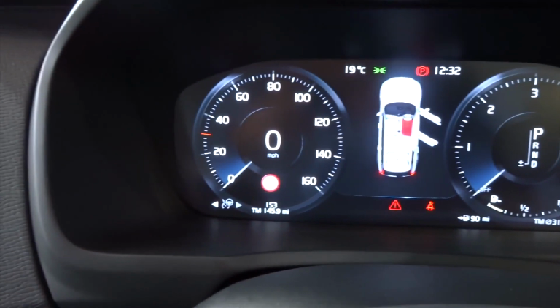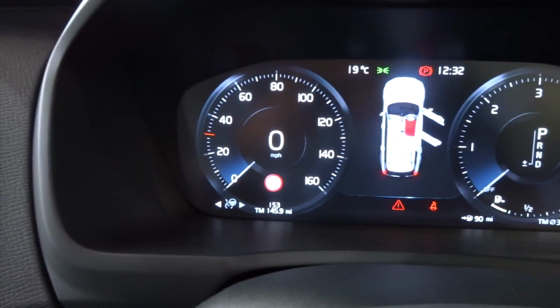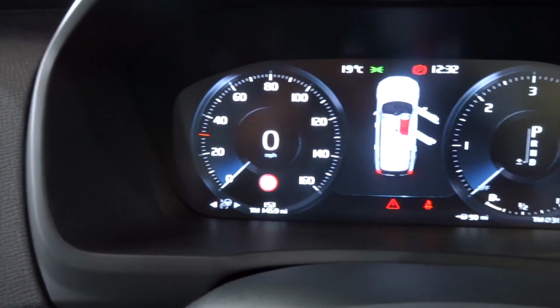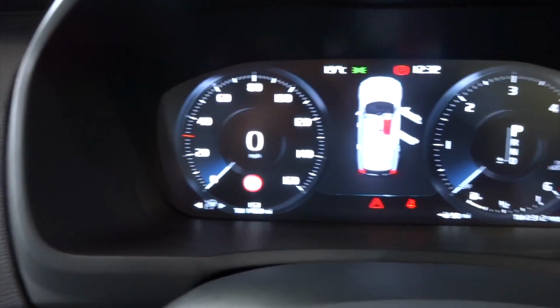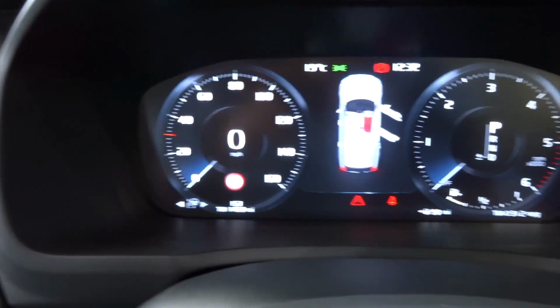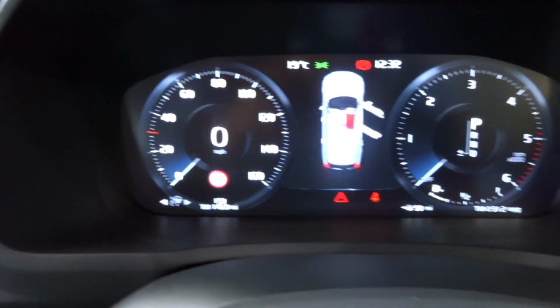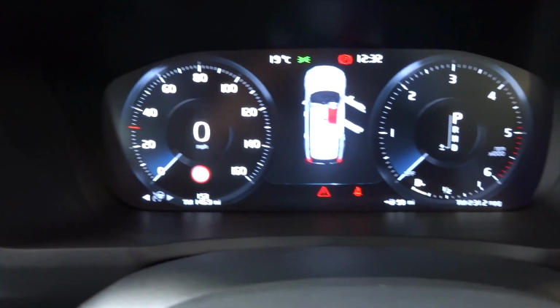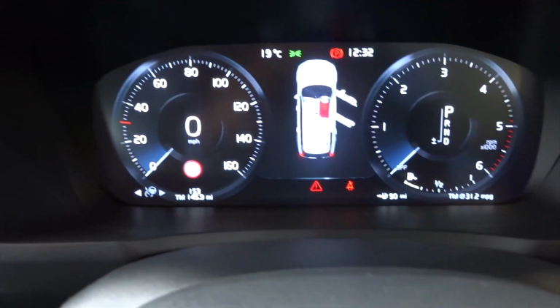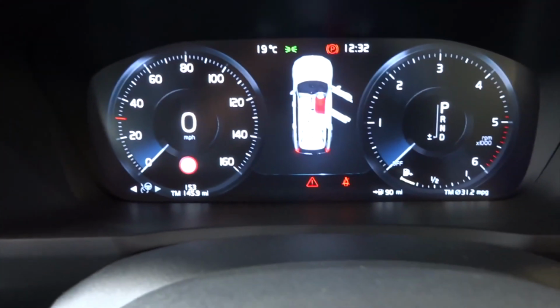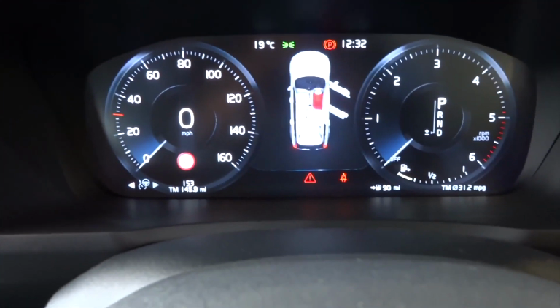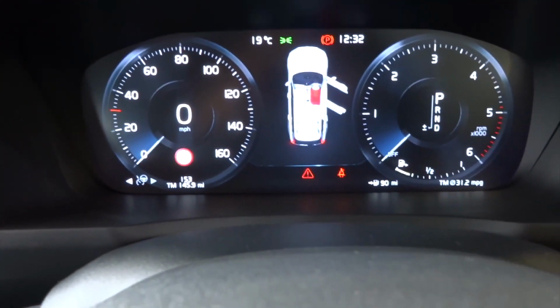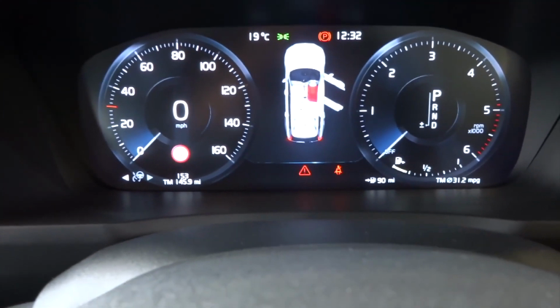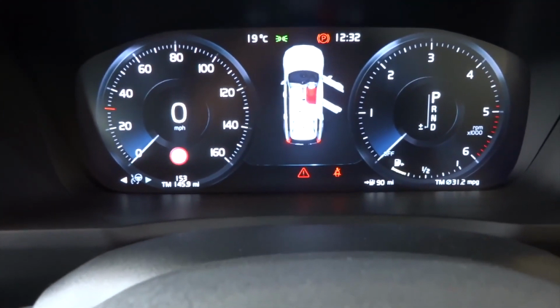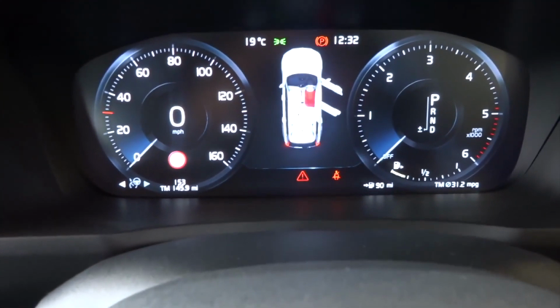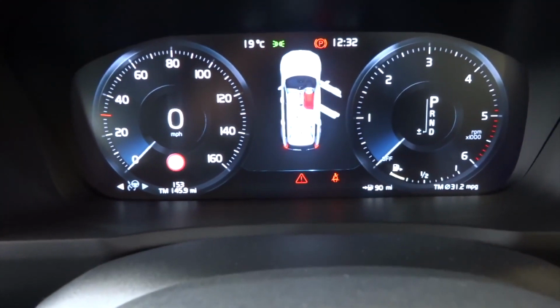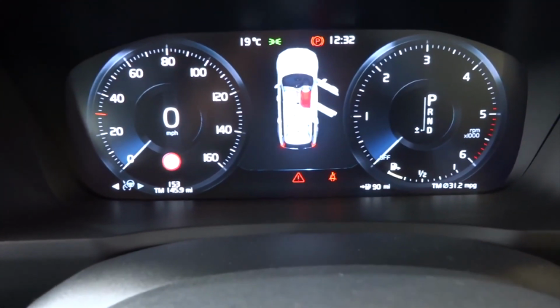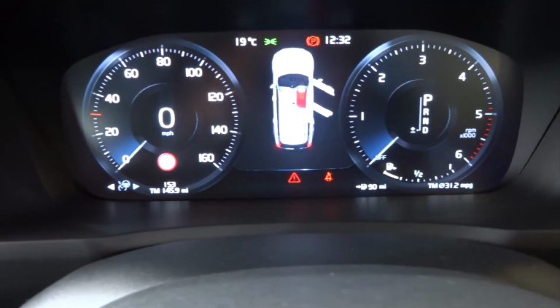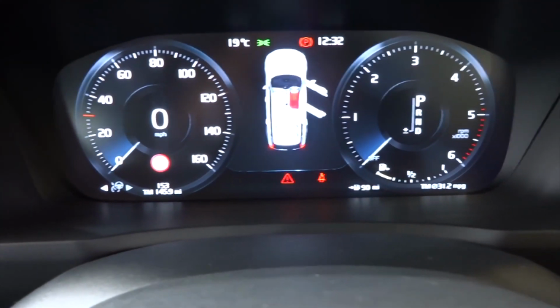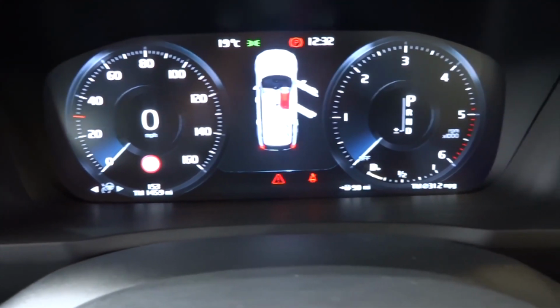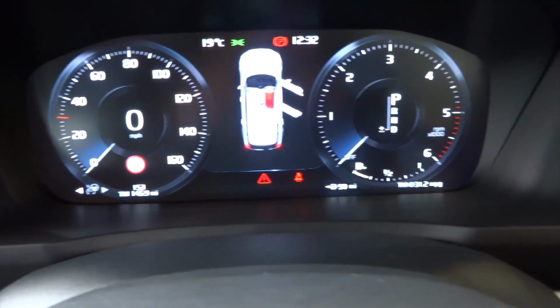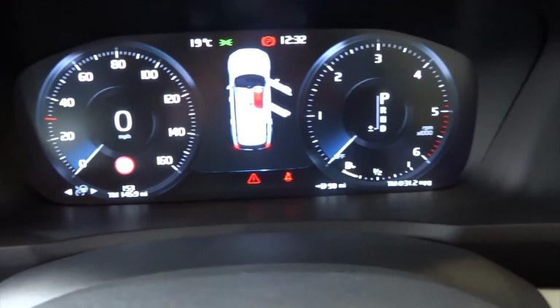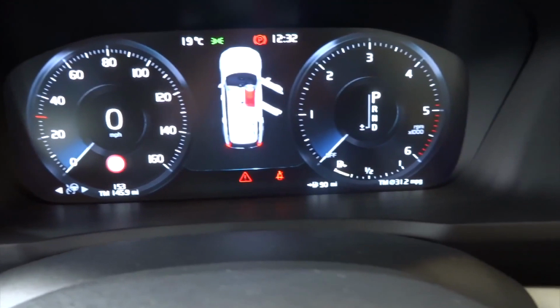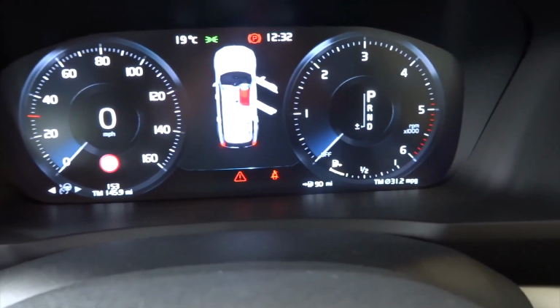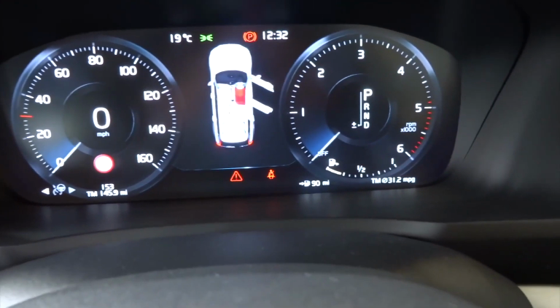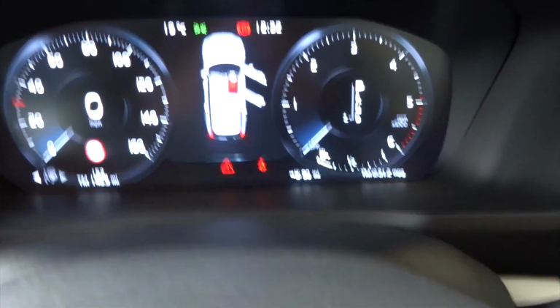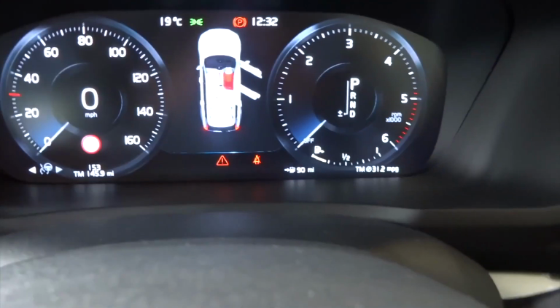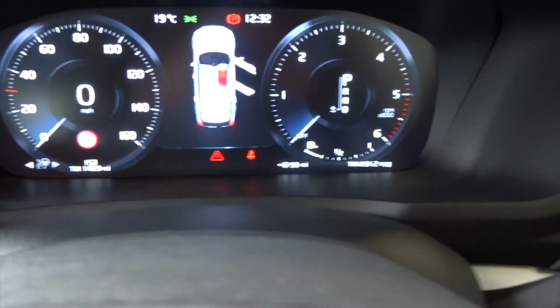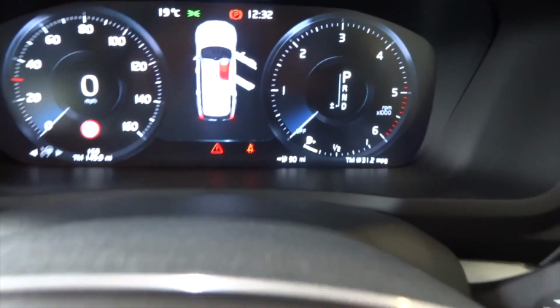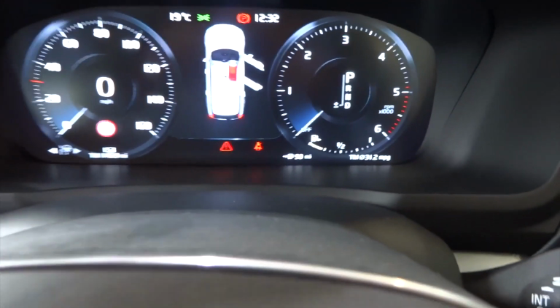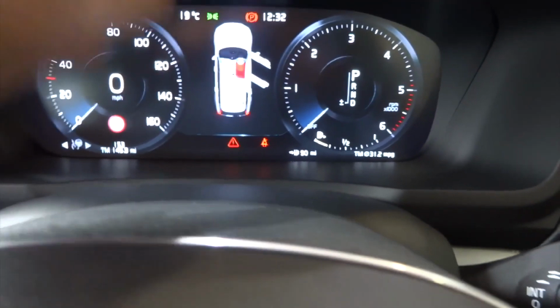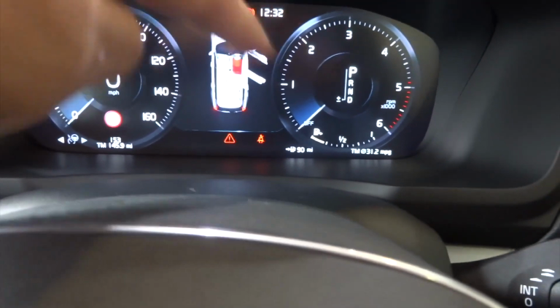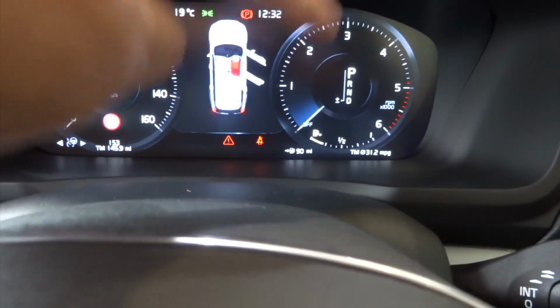Displays the speed, many other safety features. Shows you the revs over here.